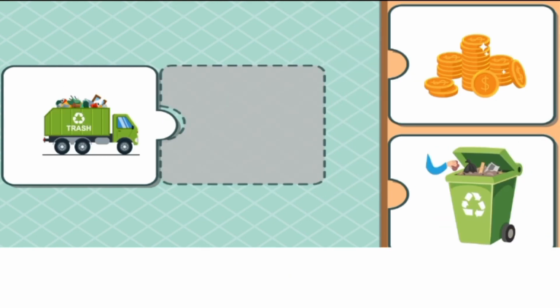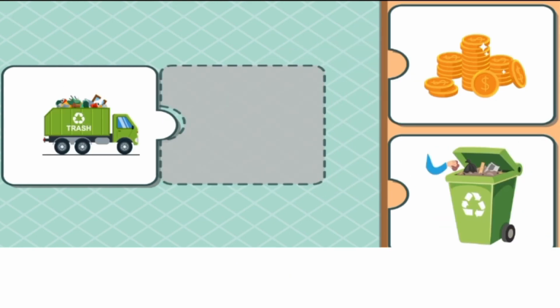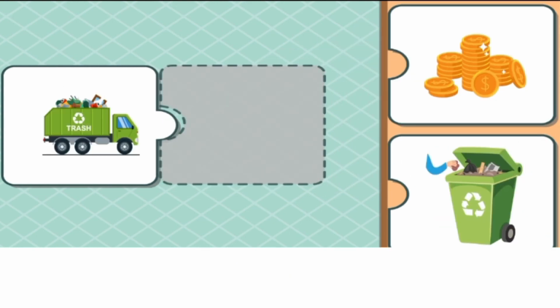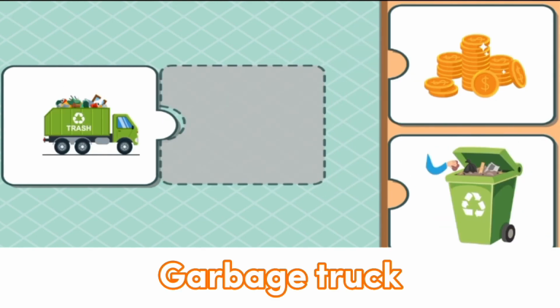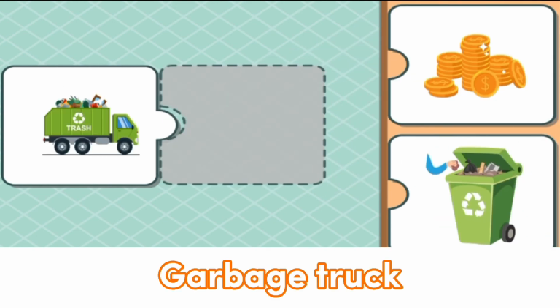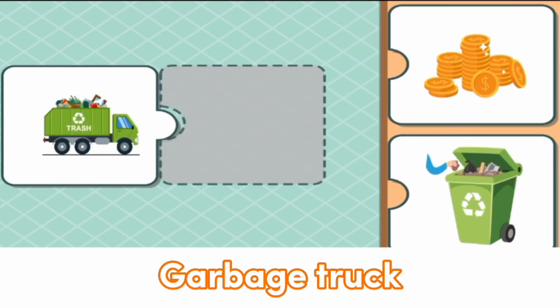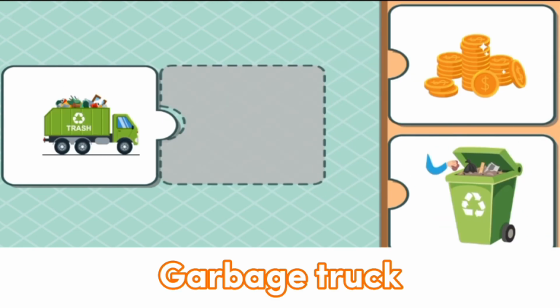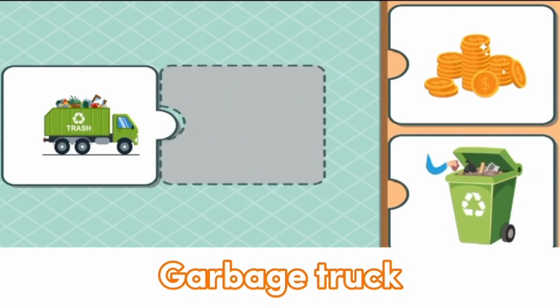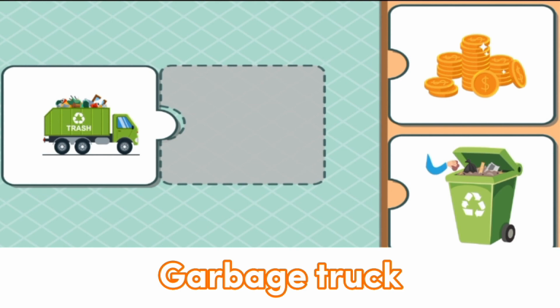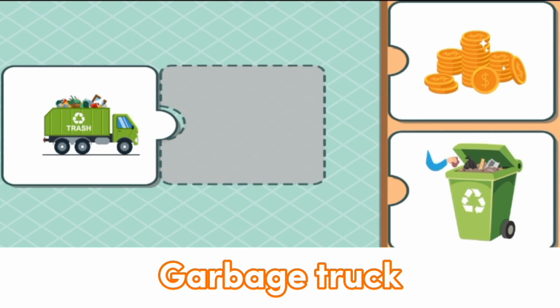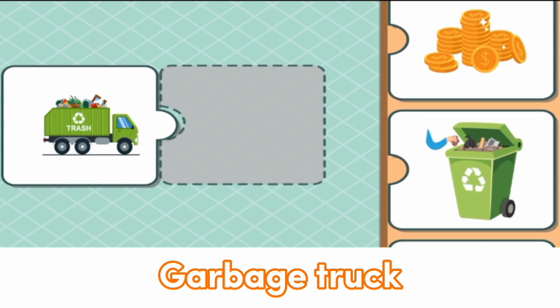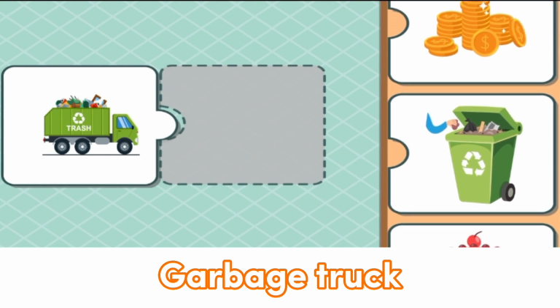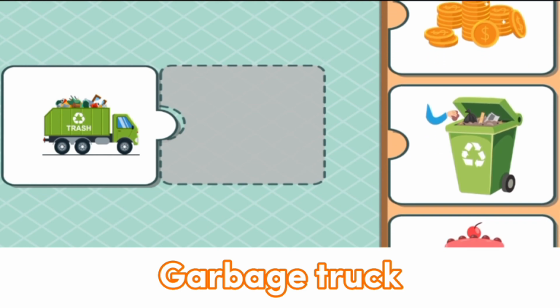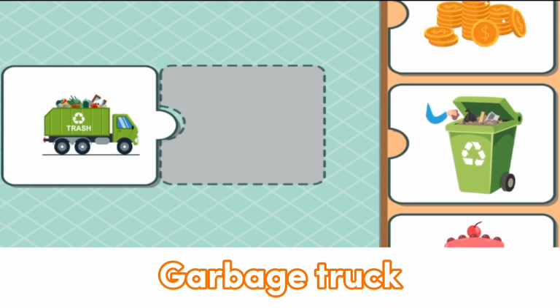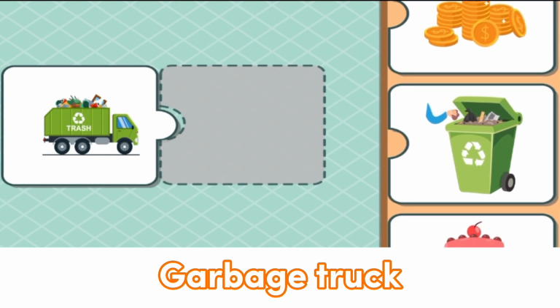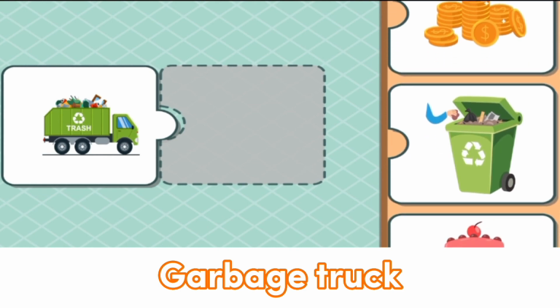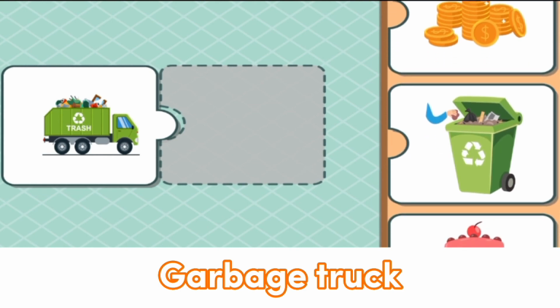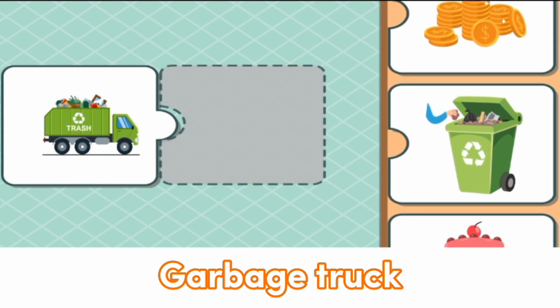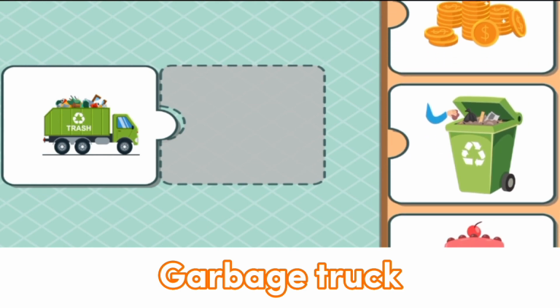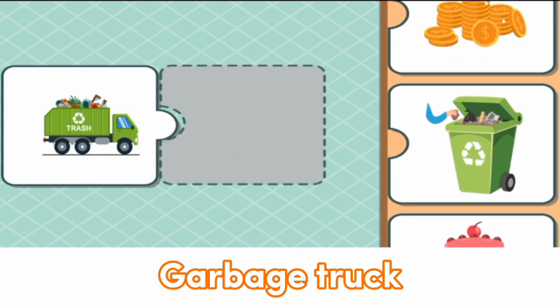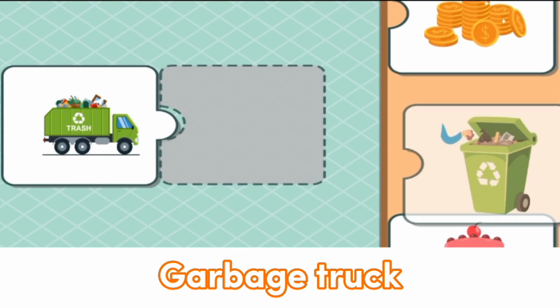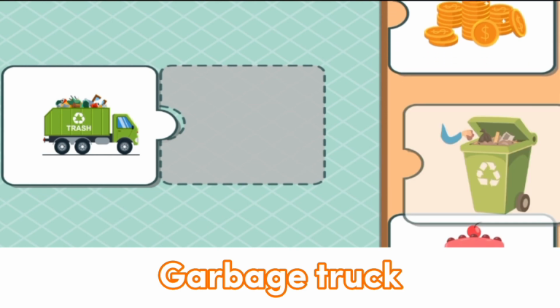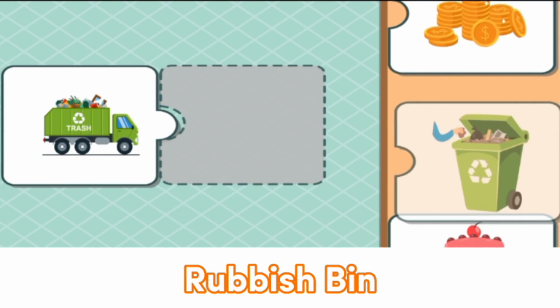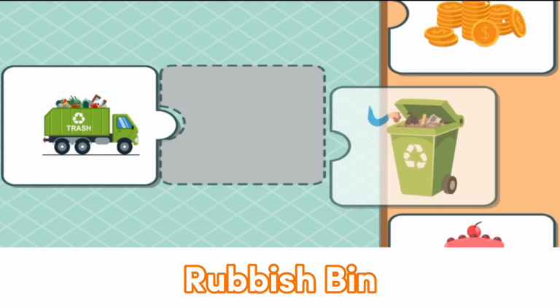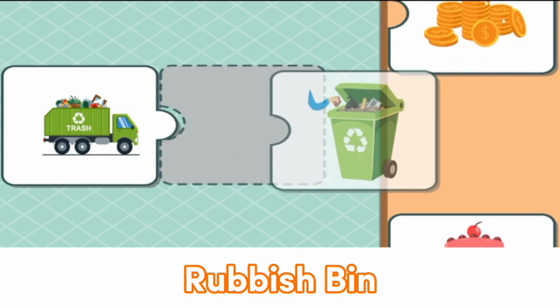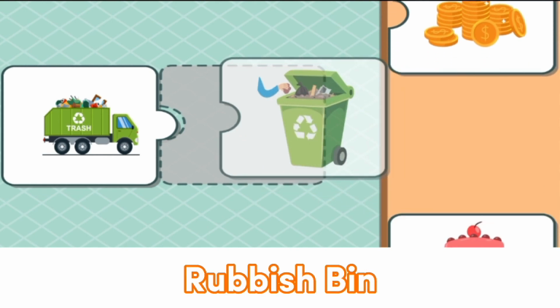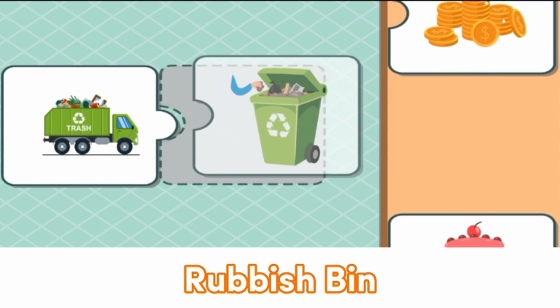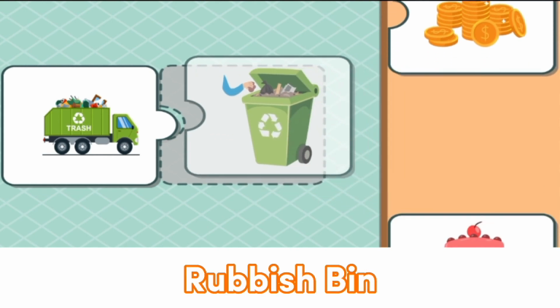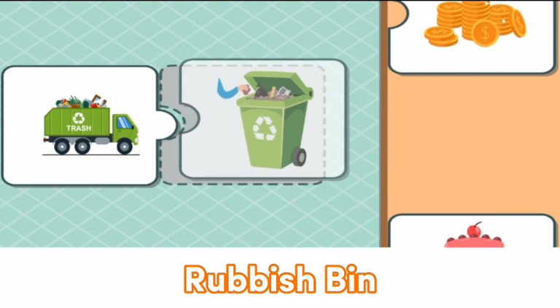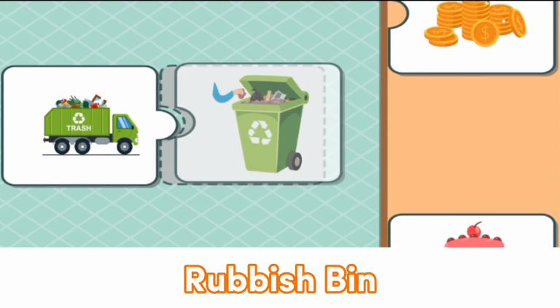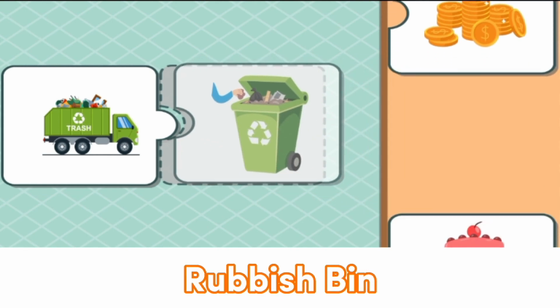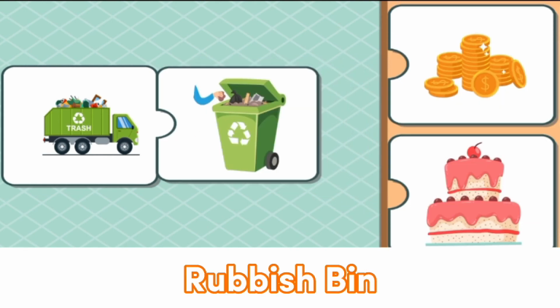Wow, garbage truck! Matches with rubbish bin.